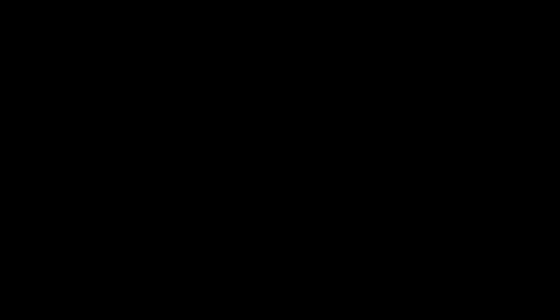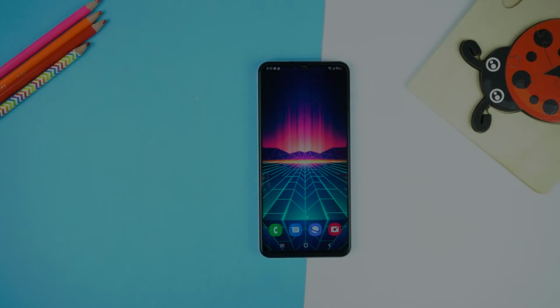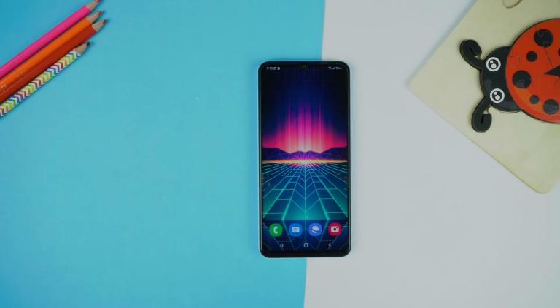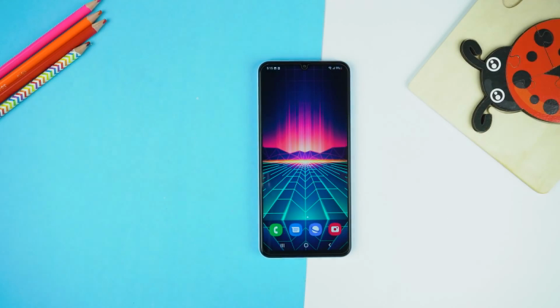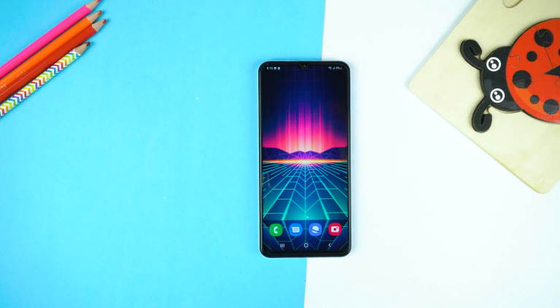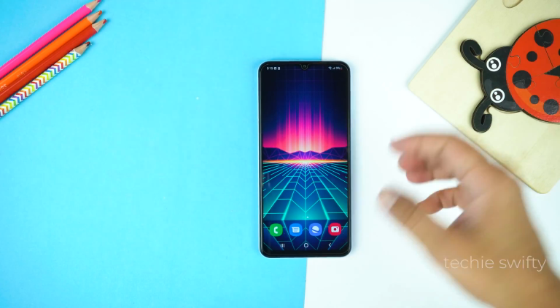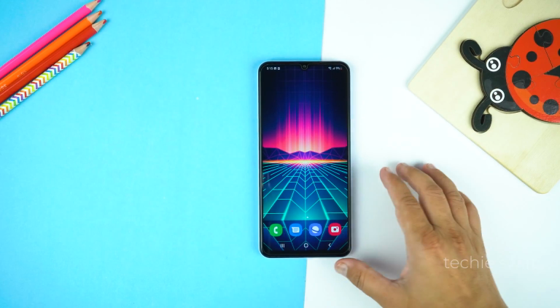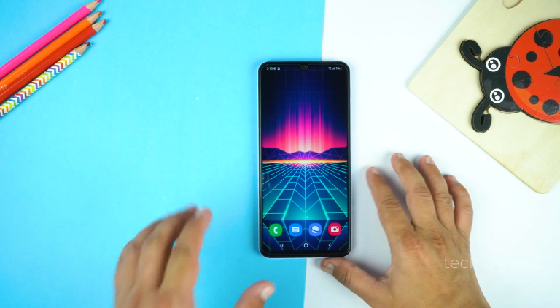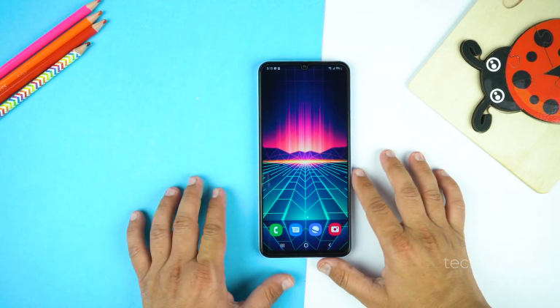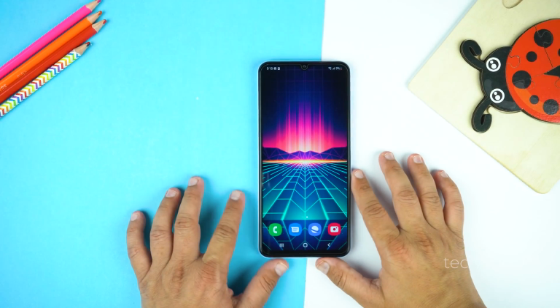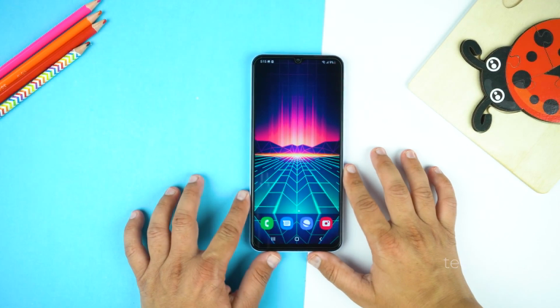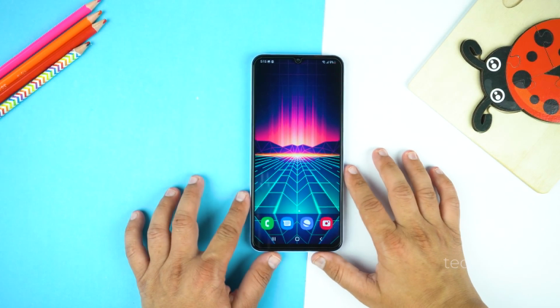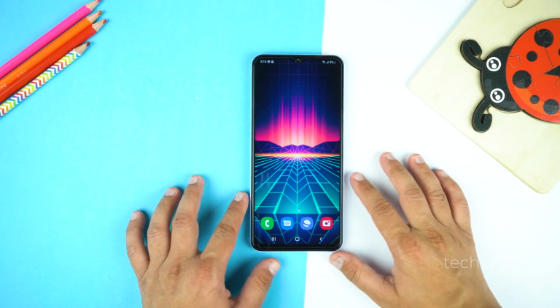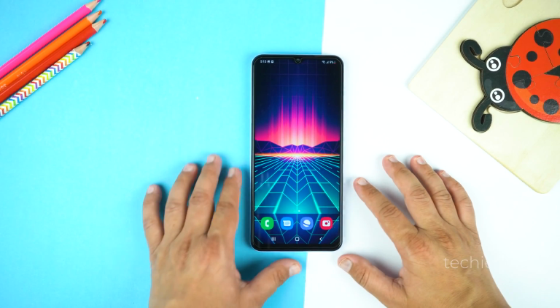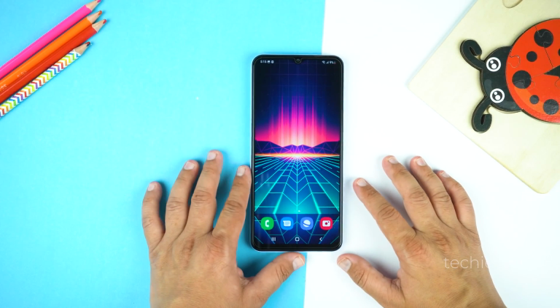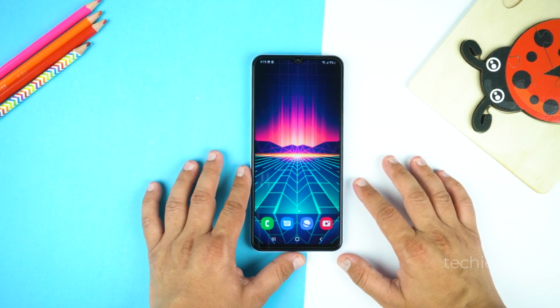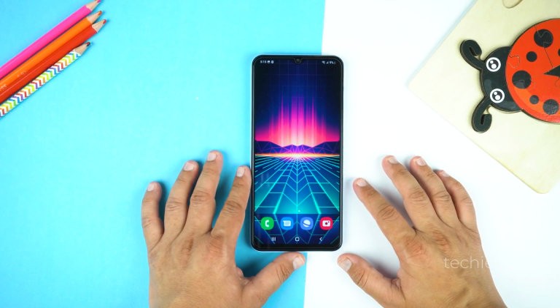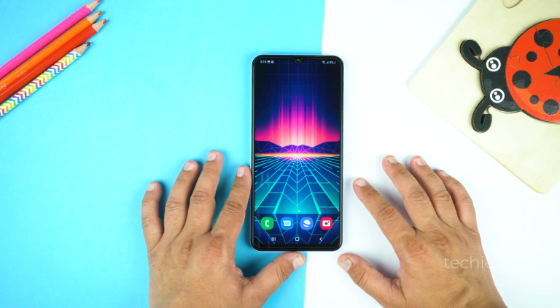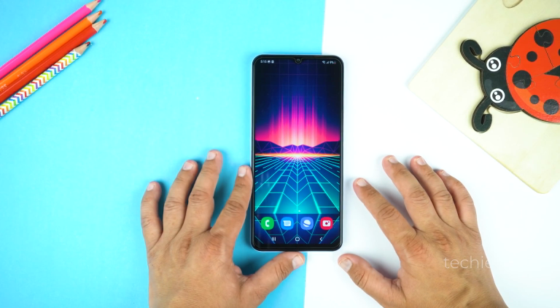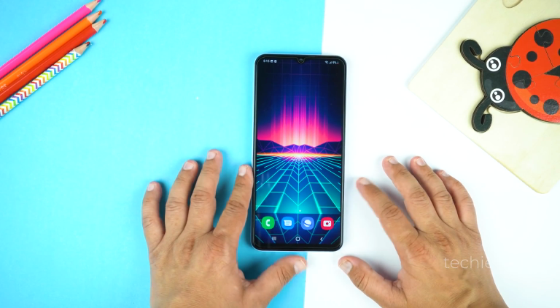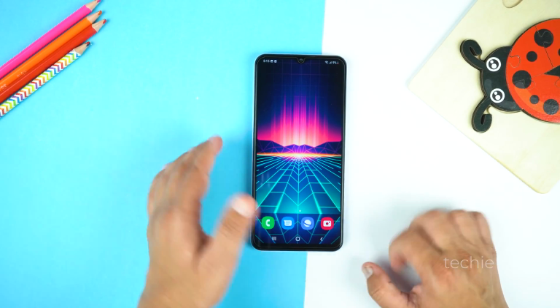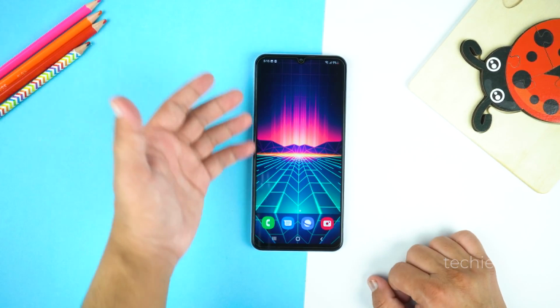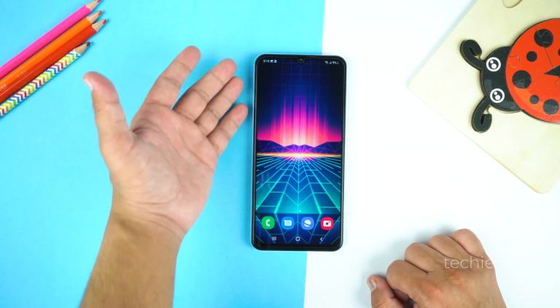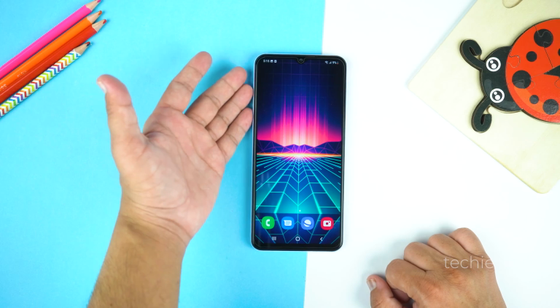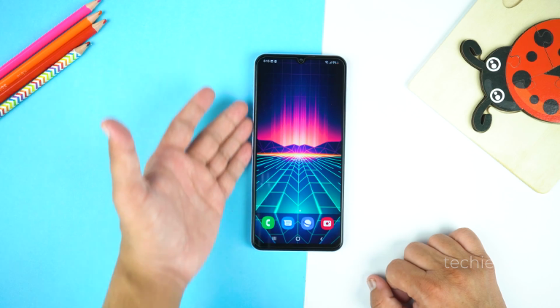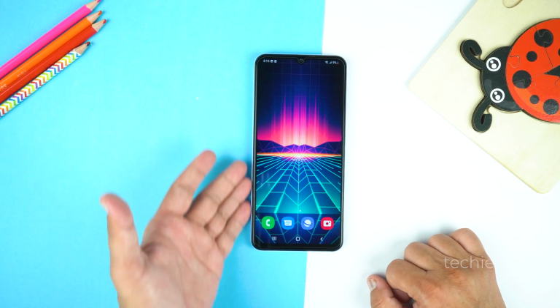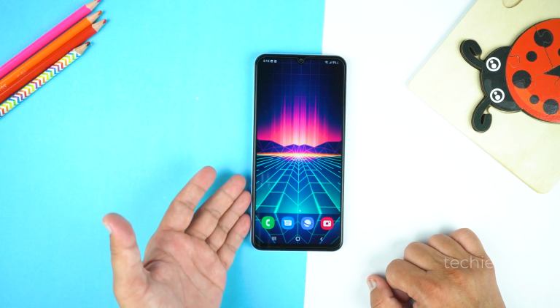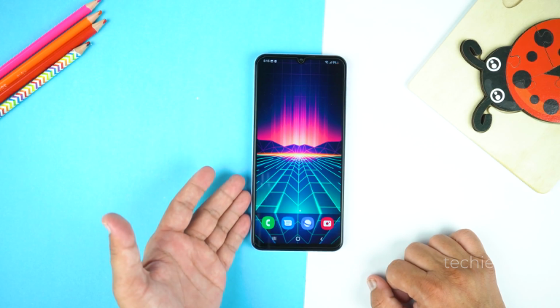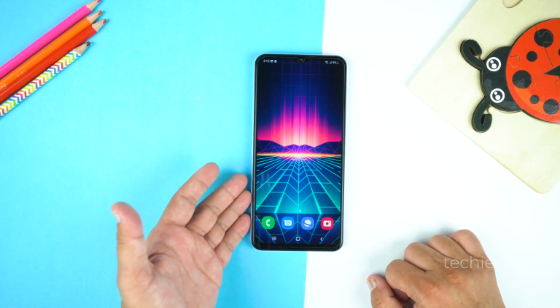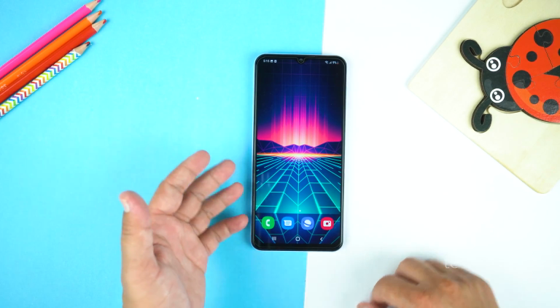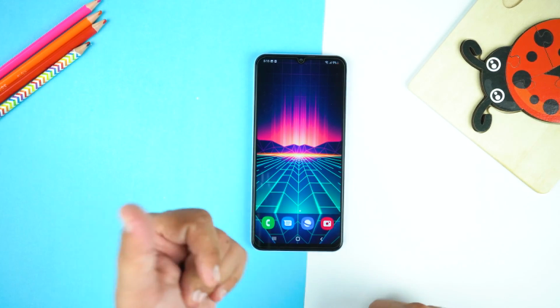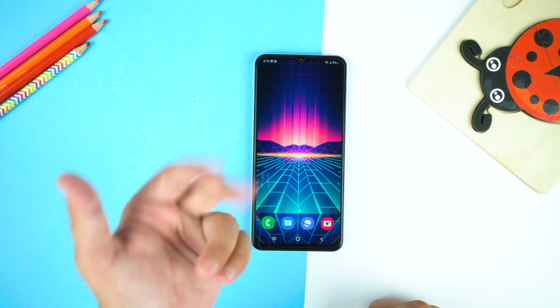Hey, what's up guys. Today in this video I will show you how to take a screenshot and record screen on your Samsung Galaxy A04s.